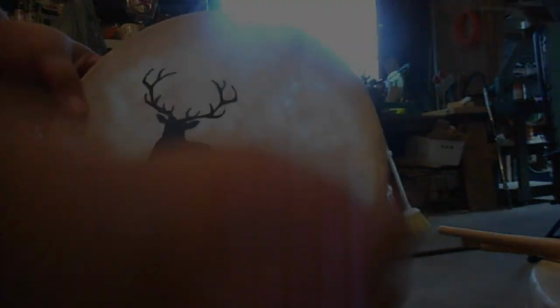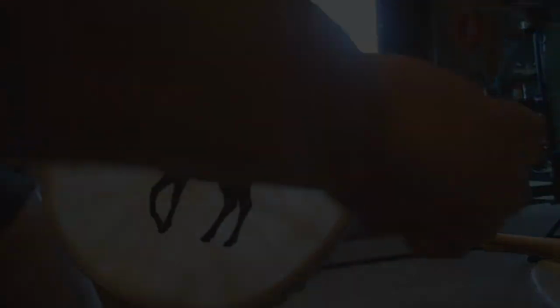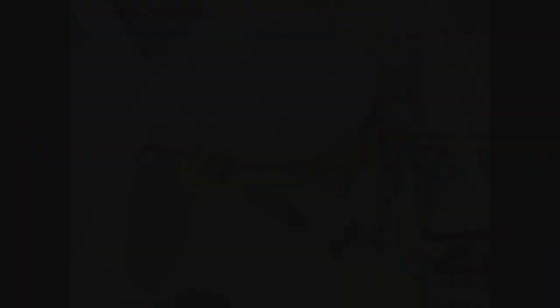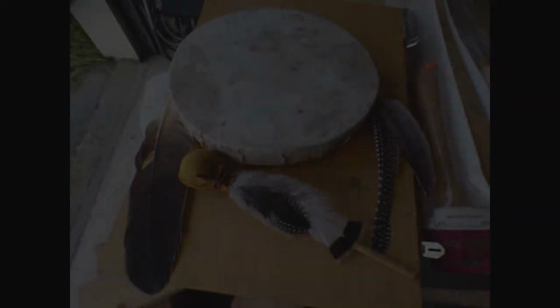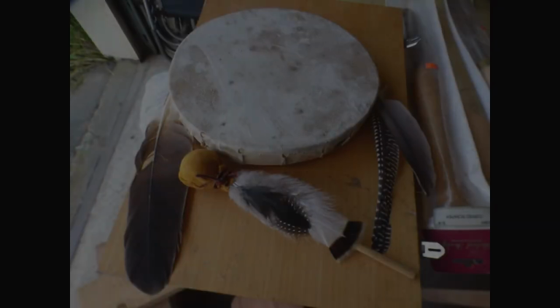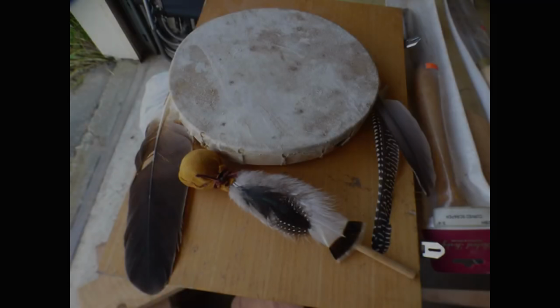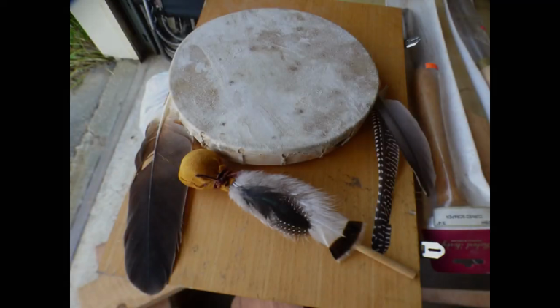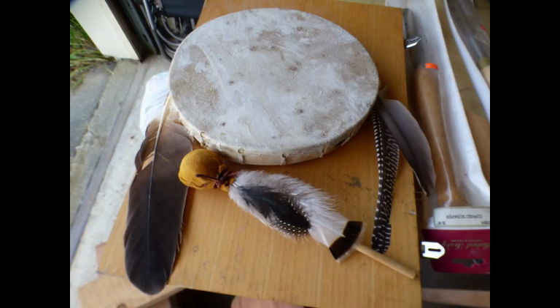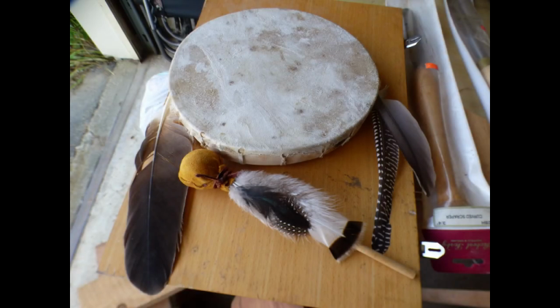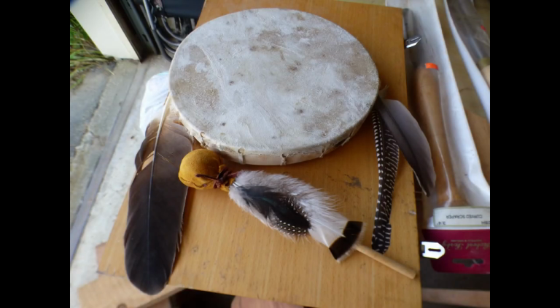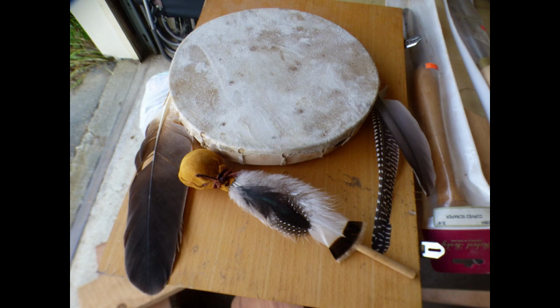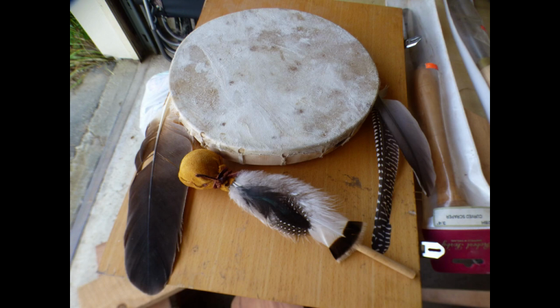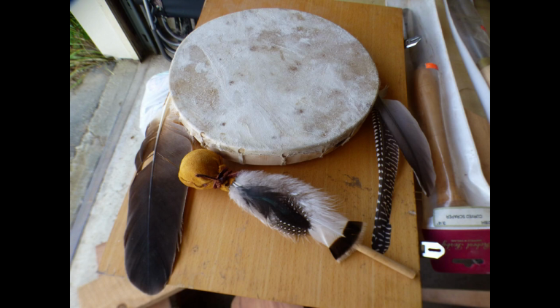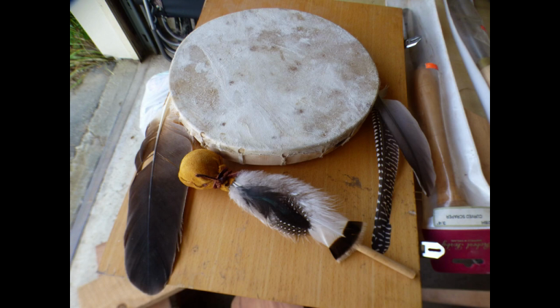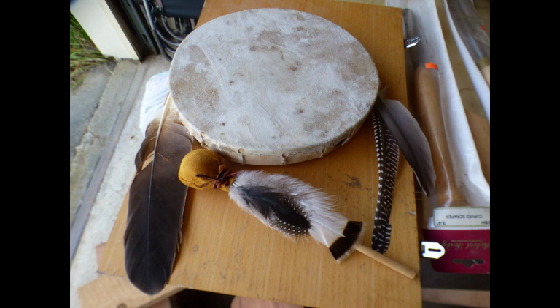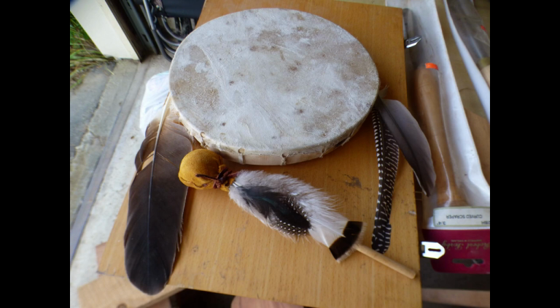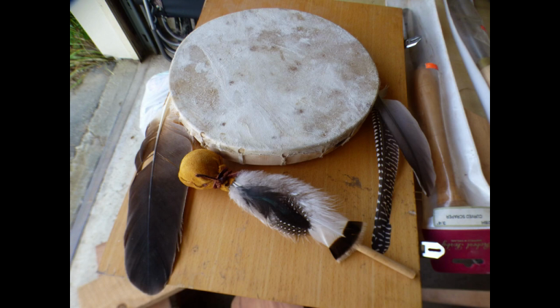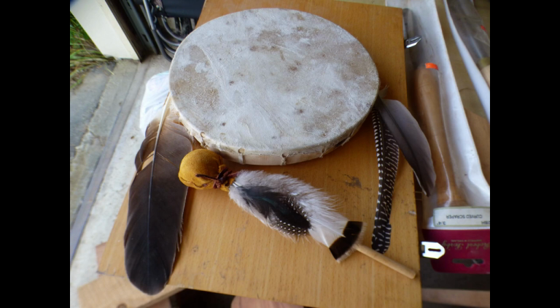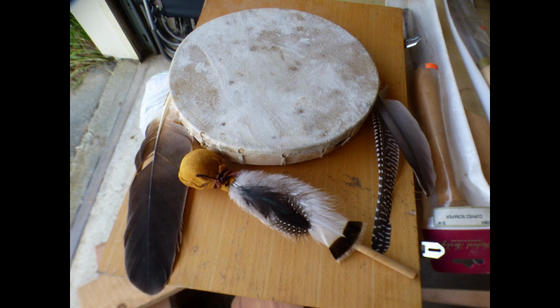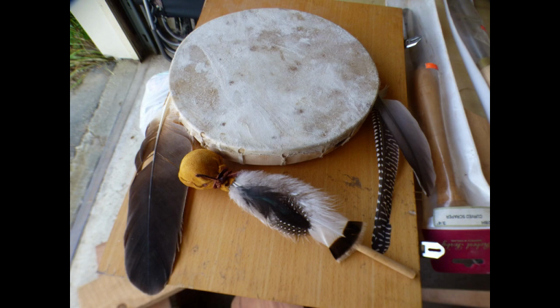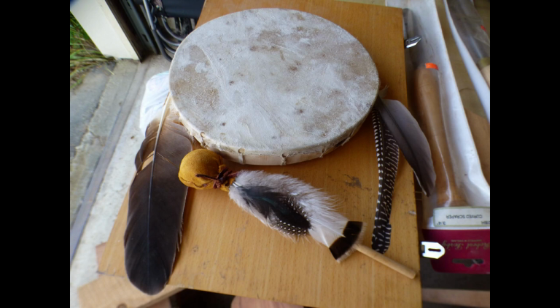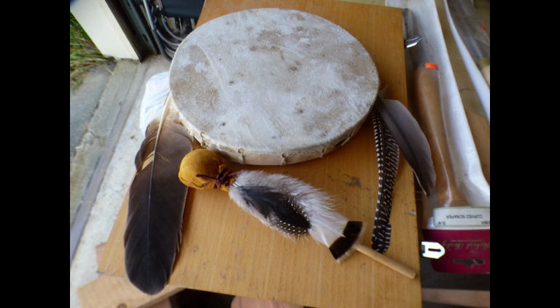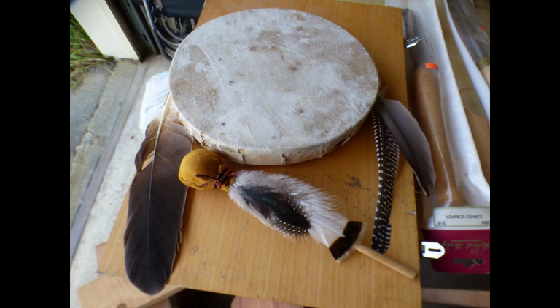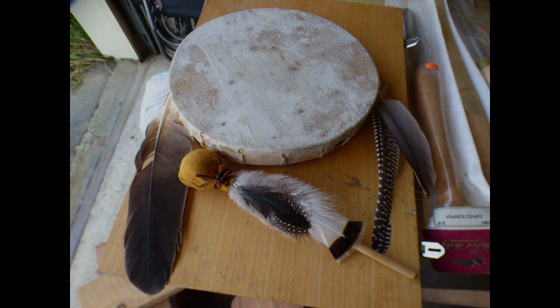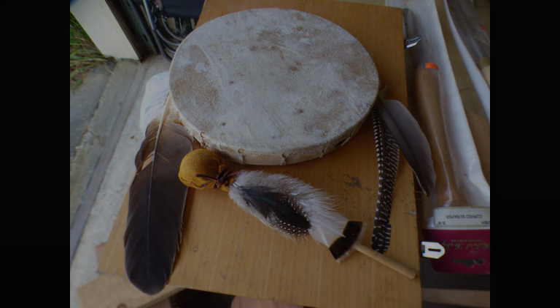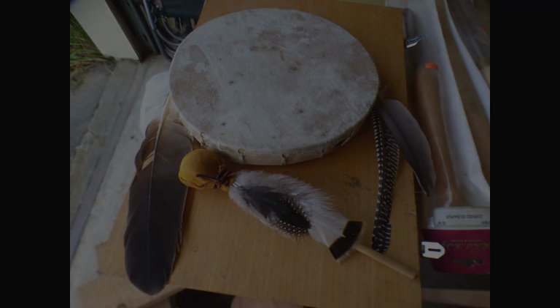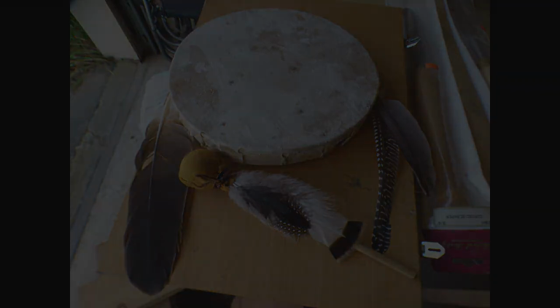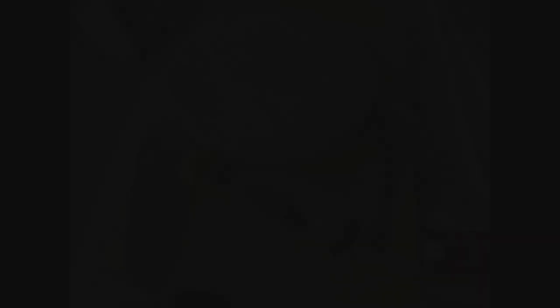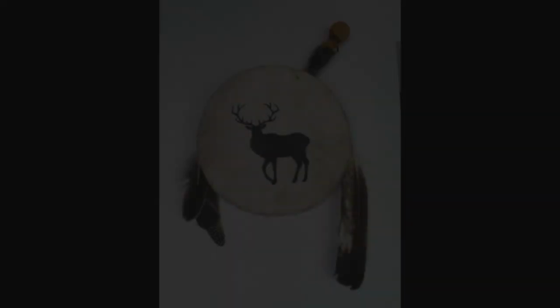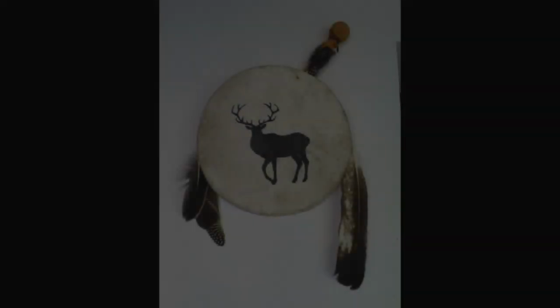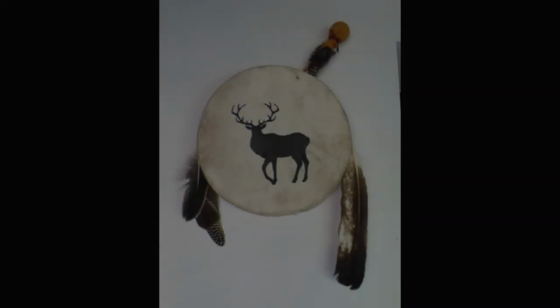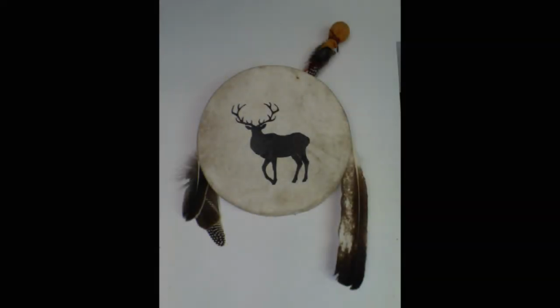I have to say this is one of the most beautiful projects I've ever made, but also one of the hardest.